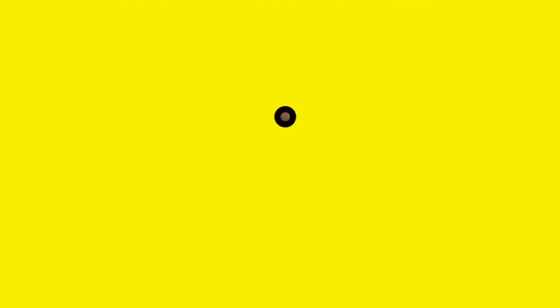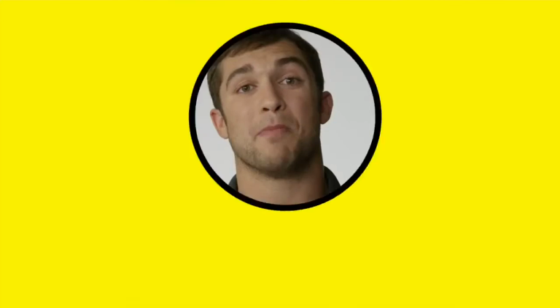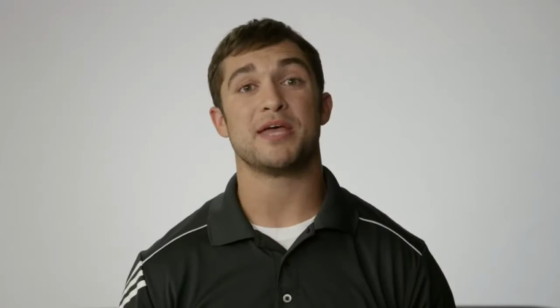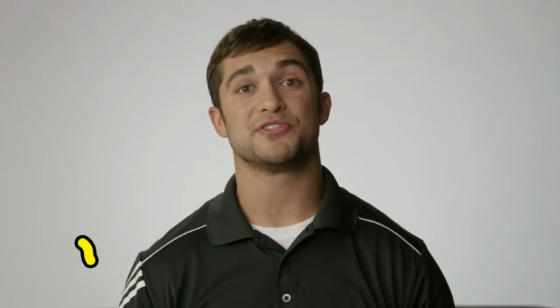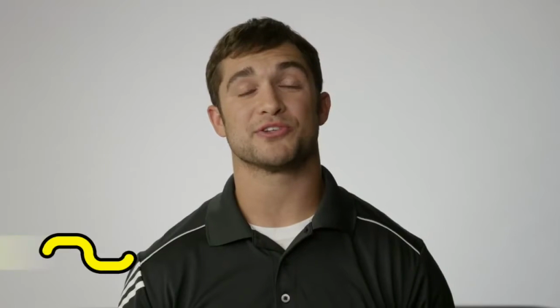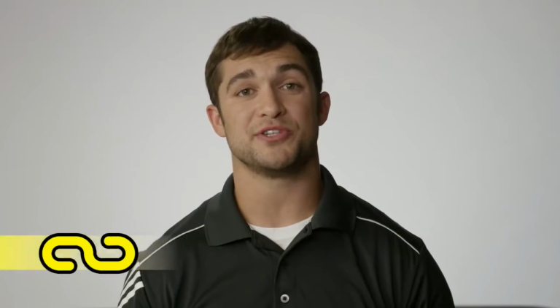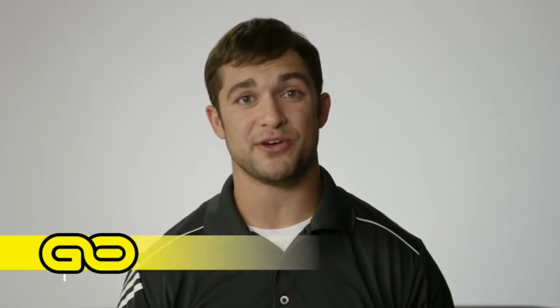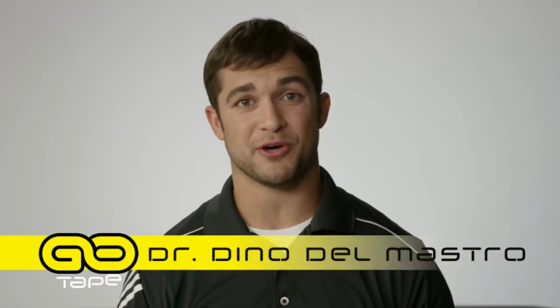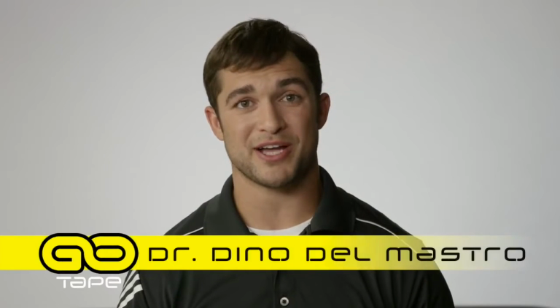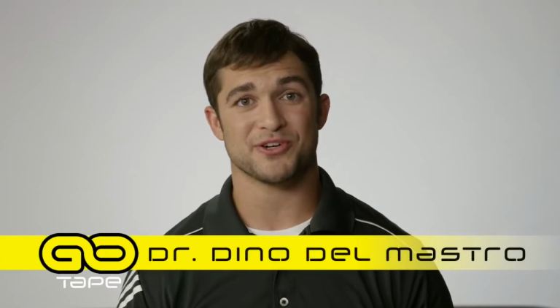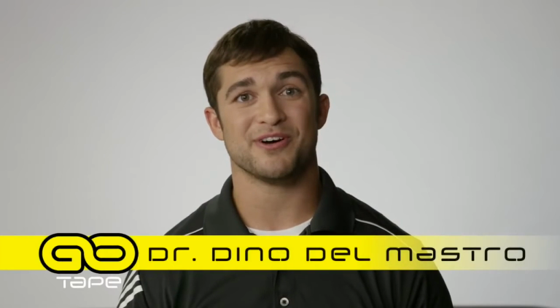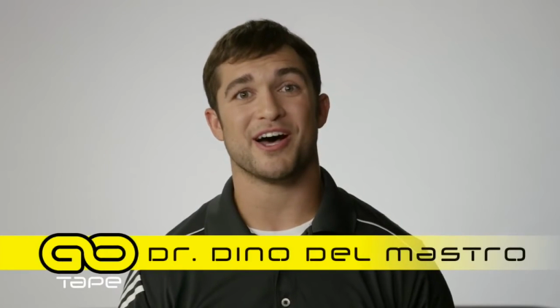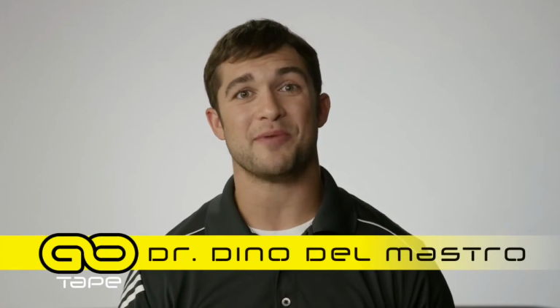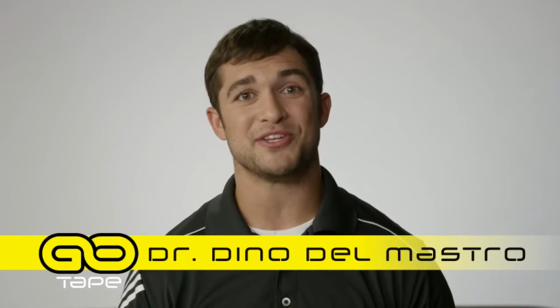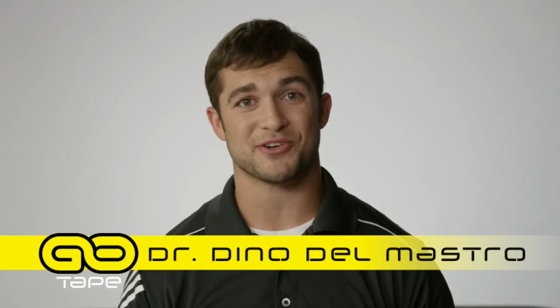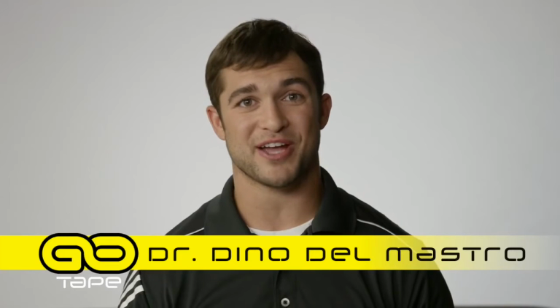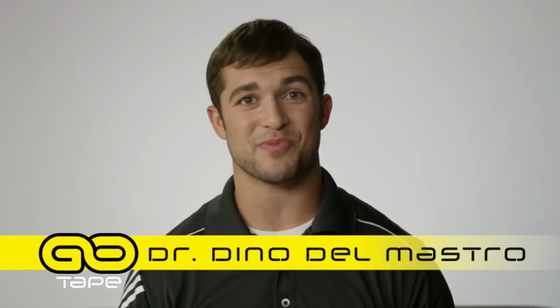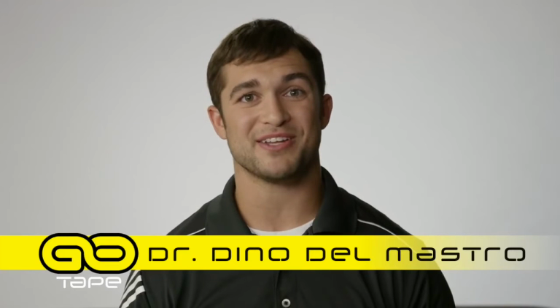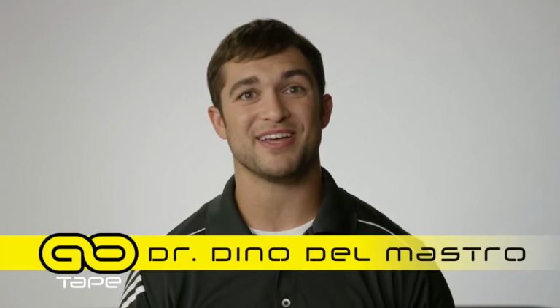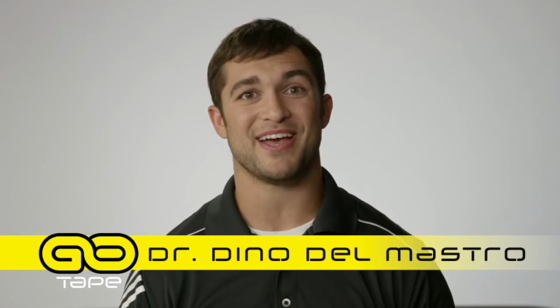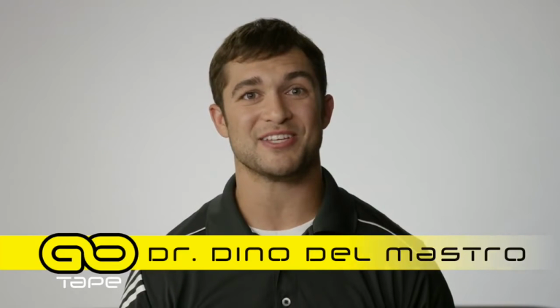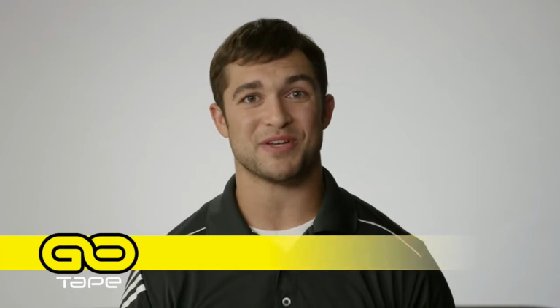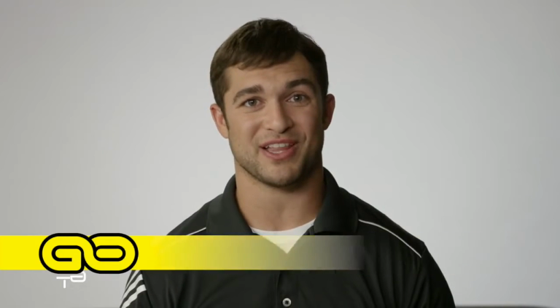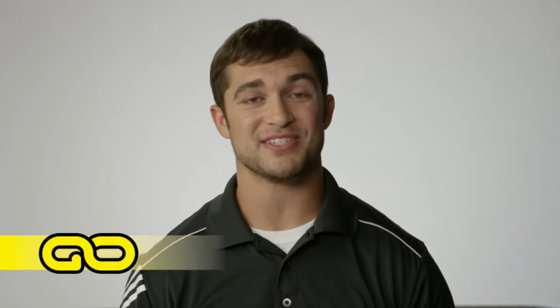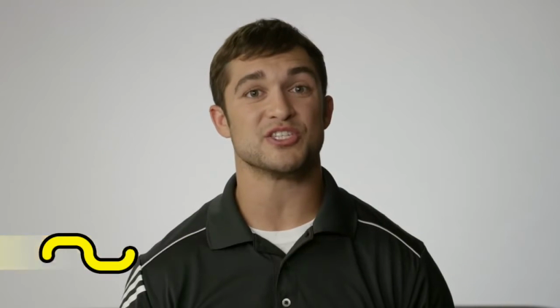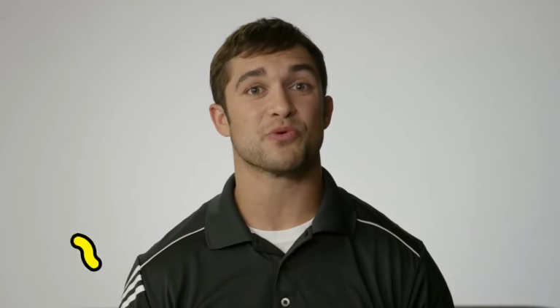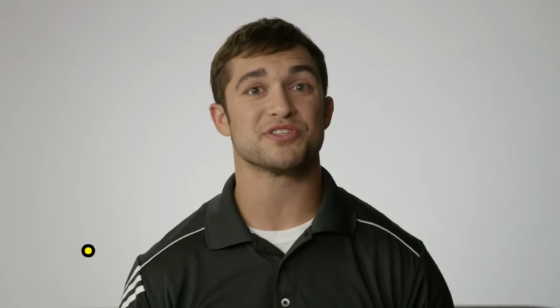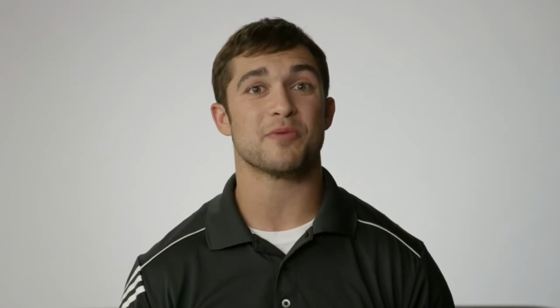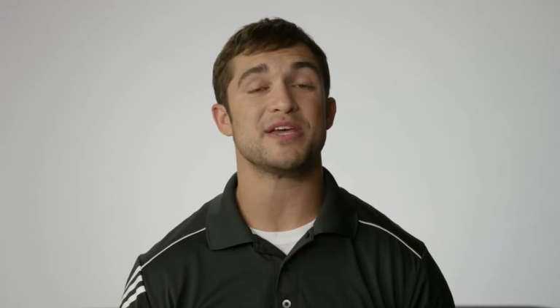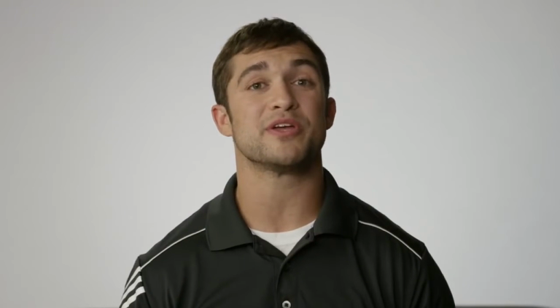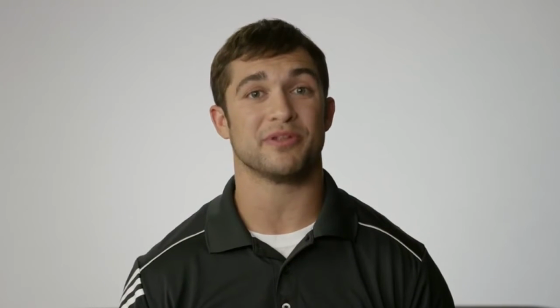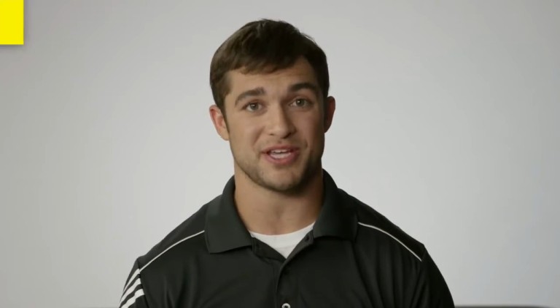My name is Dr. Dino Del Mastro. I'm a doctor of chiropractic and I specialize in sports therapy and rehabilitation.